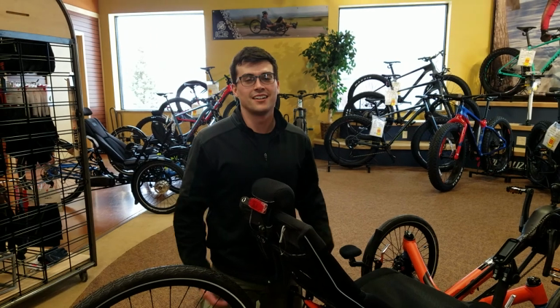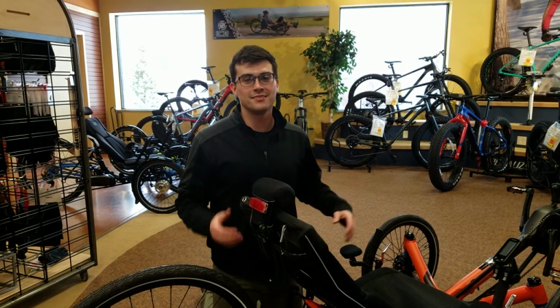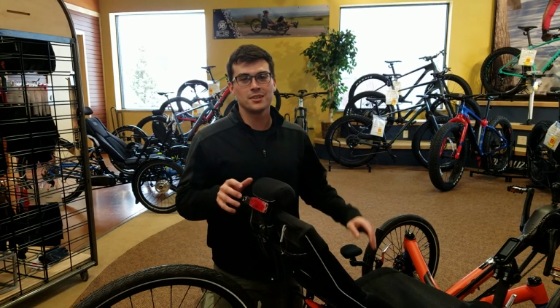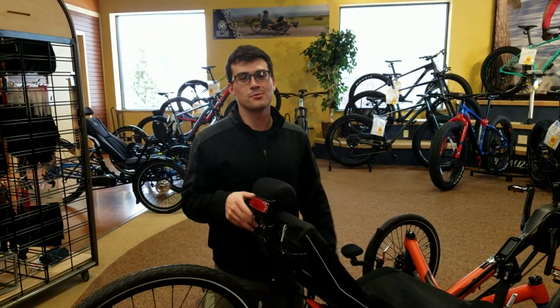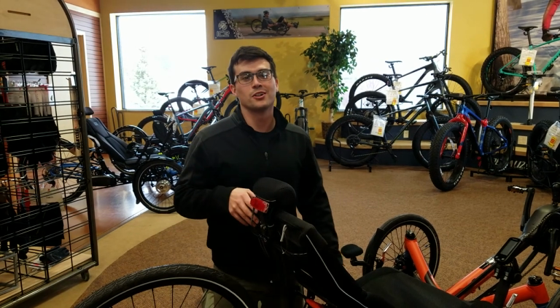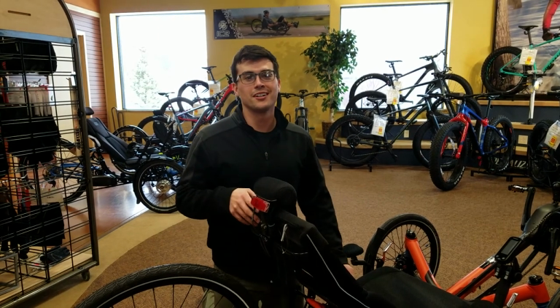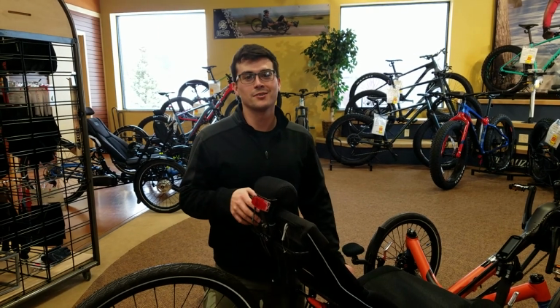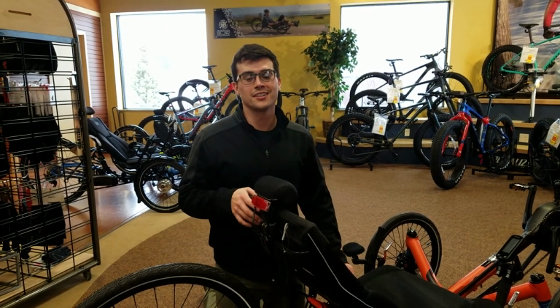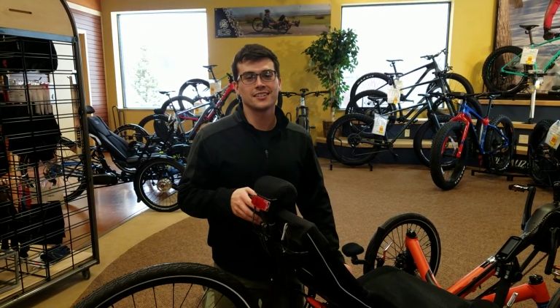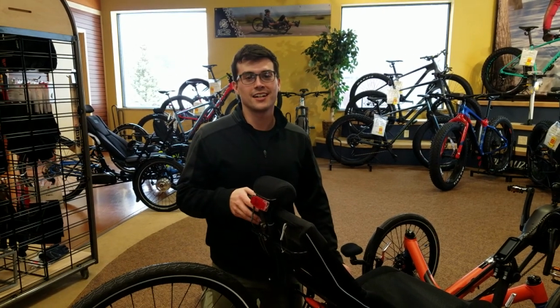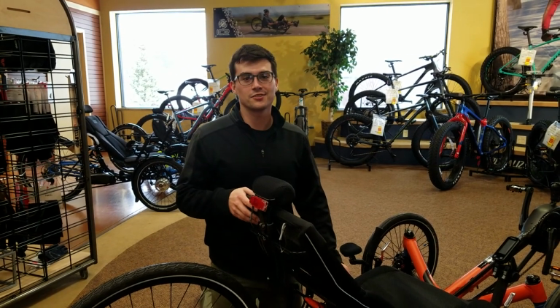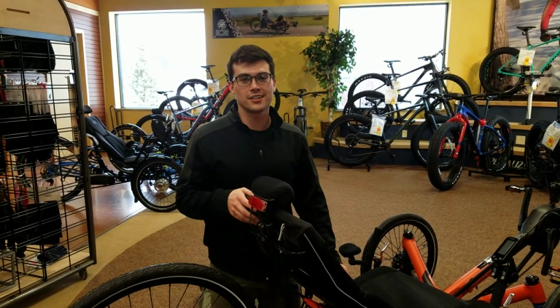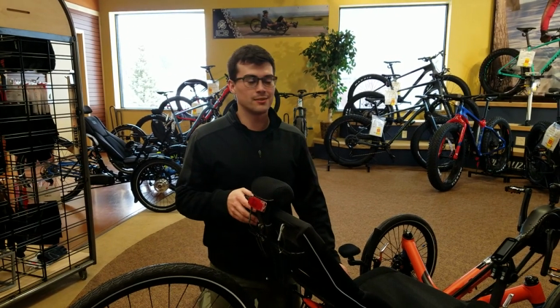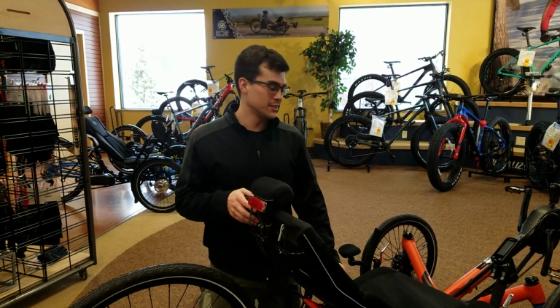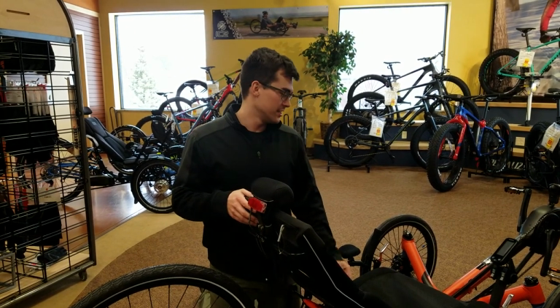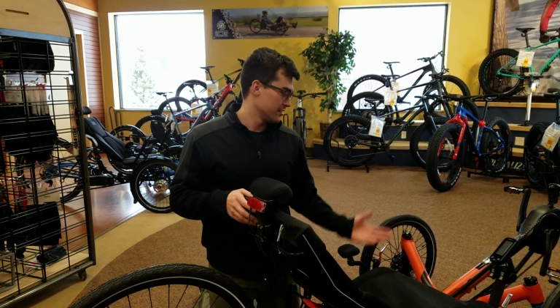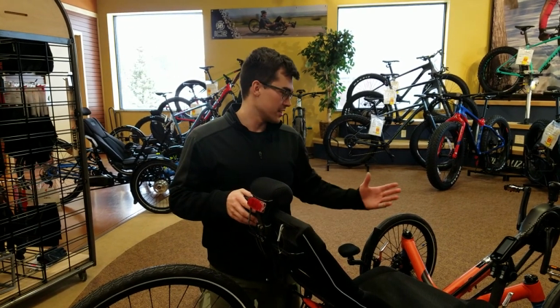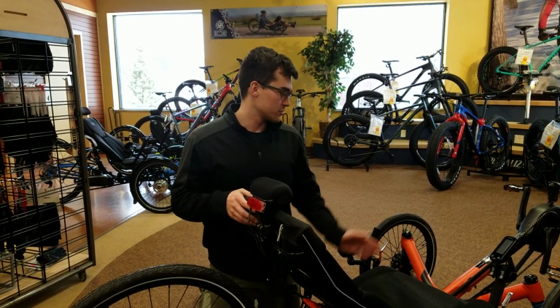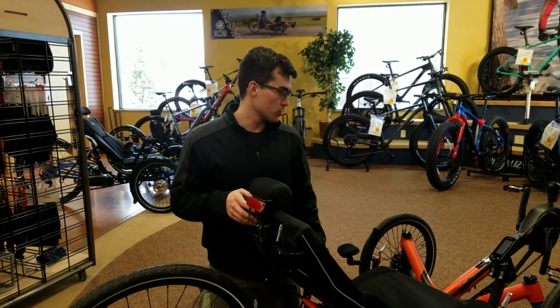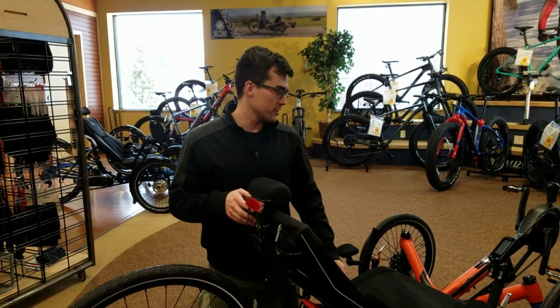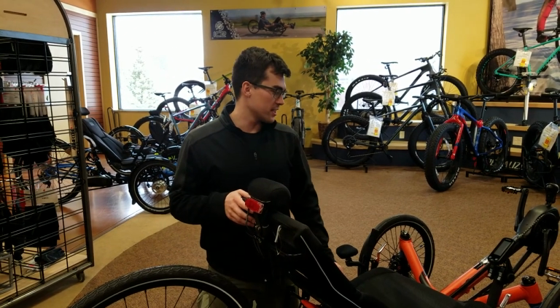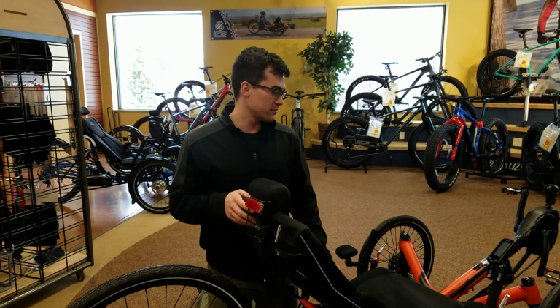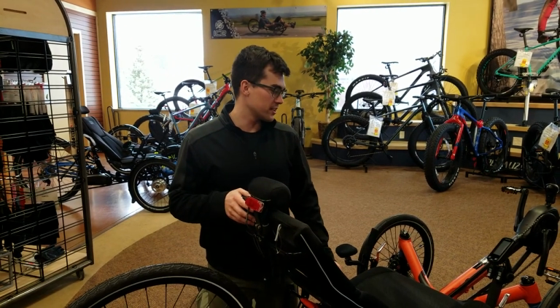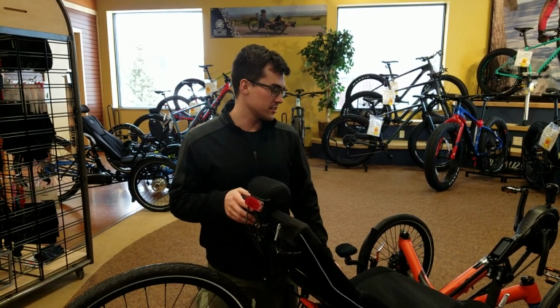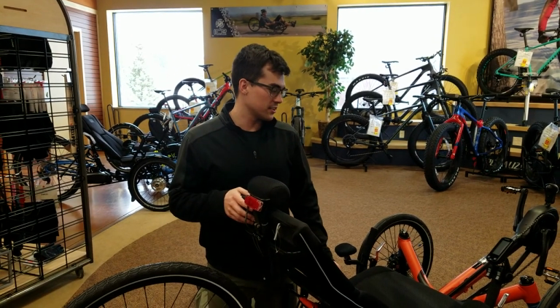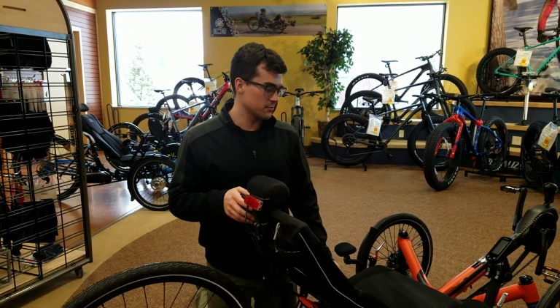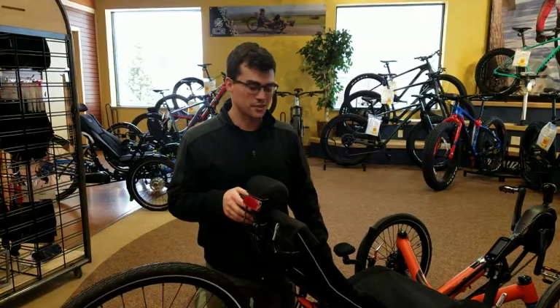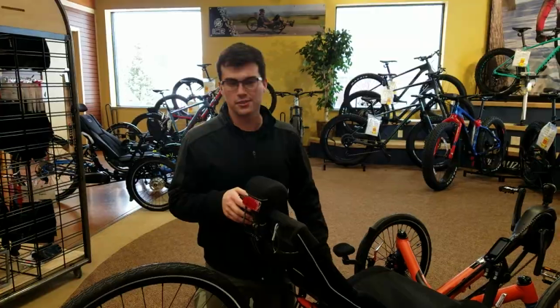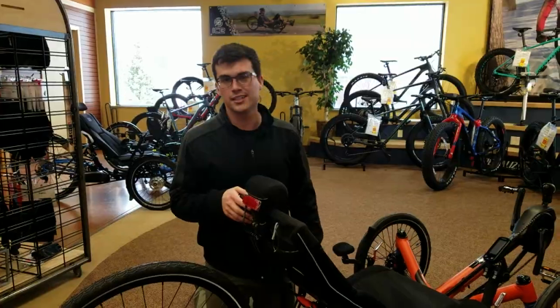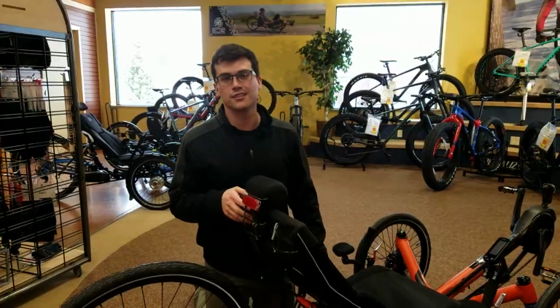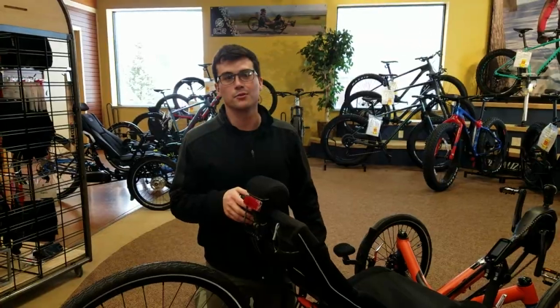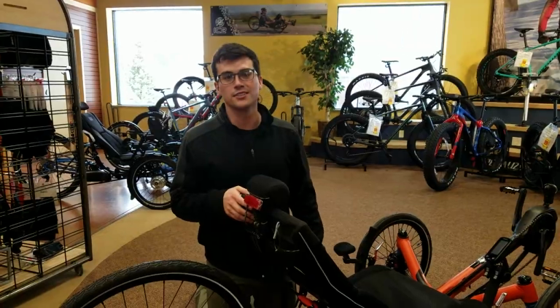Hi, my name's Shawn. I work here at the Hostel Shop. We've got a Scorpion FS here and we're going to show you how to fold it.